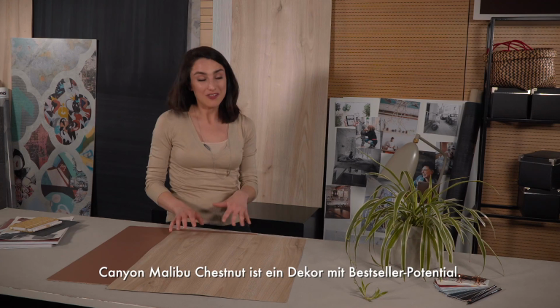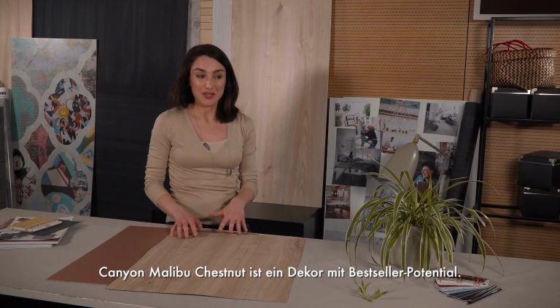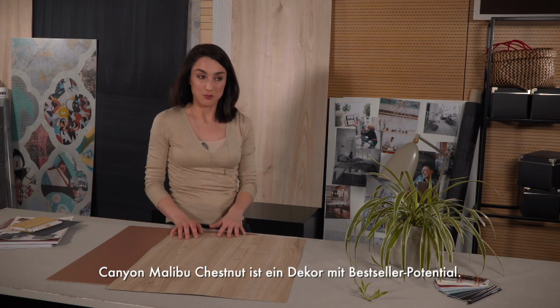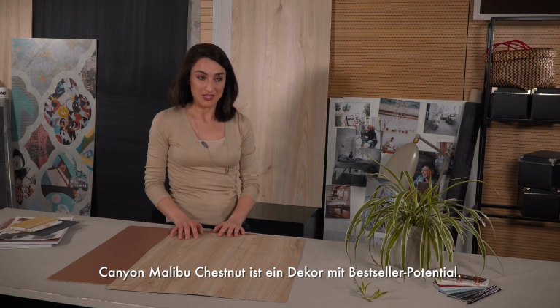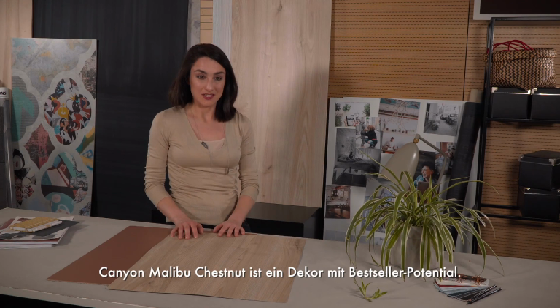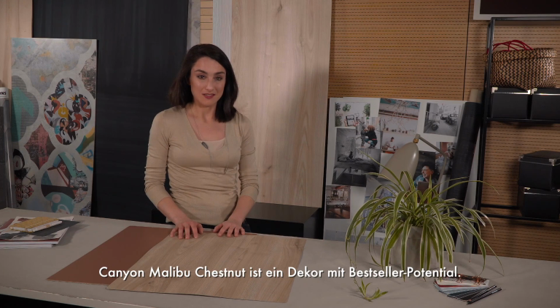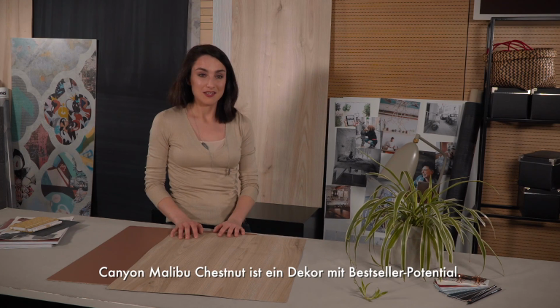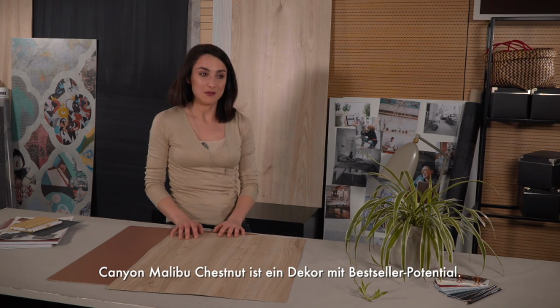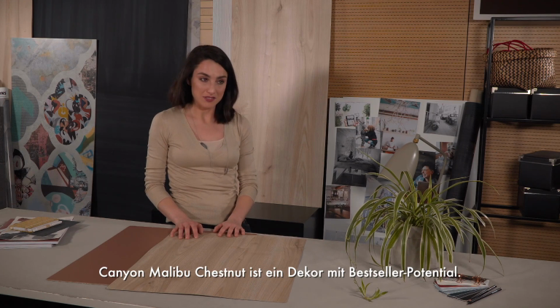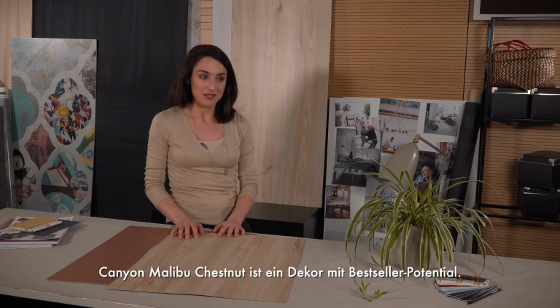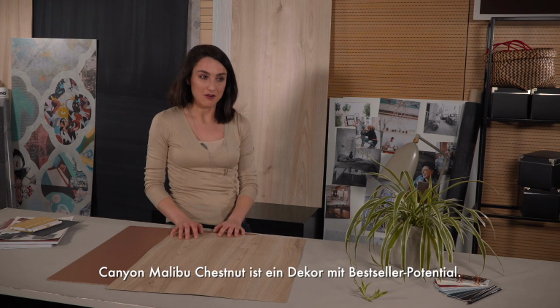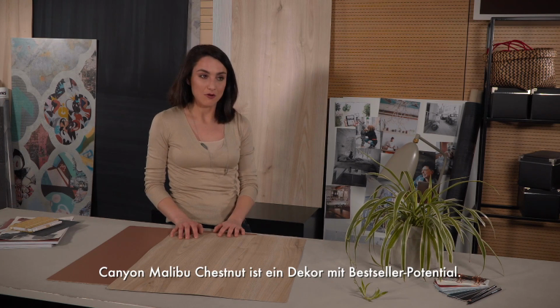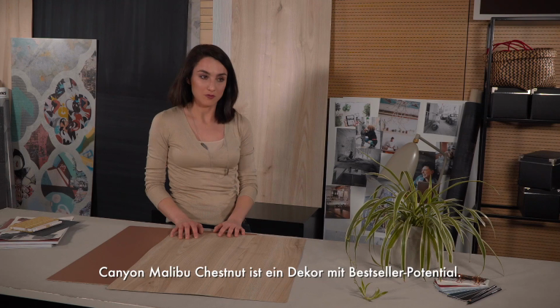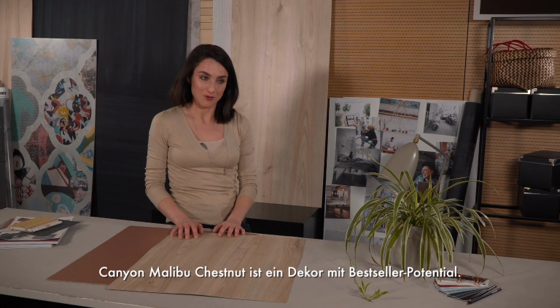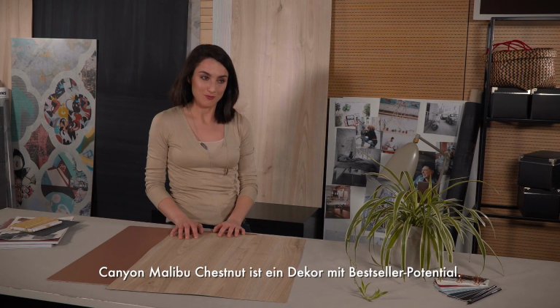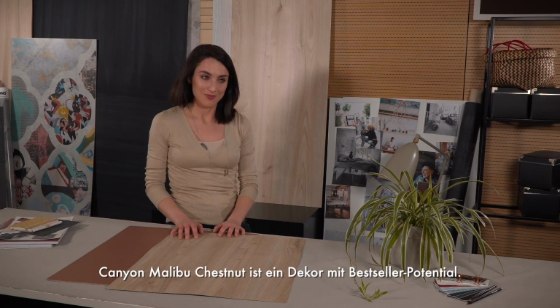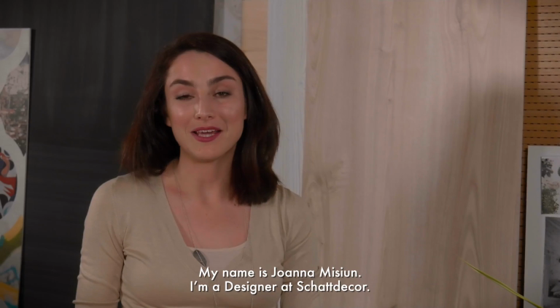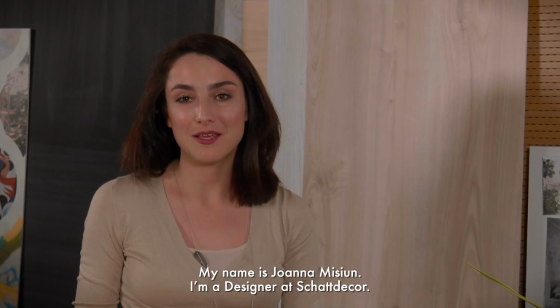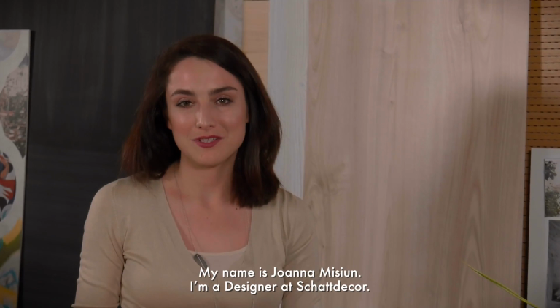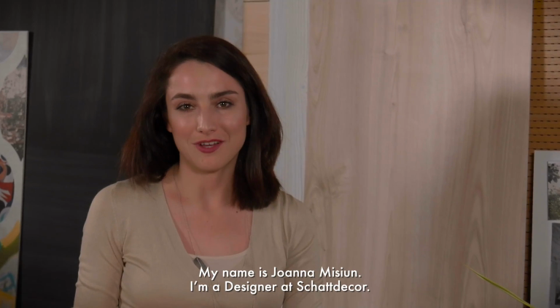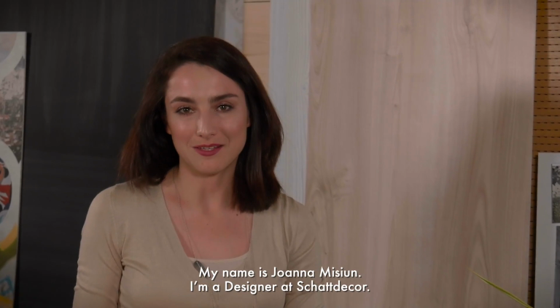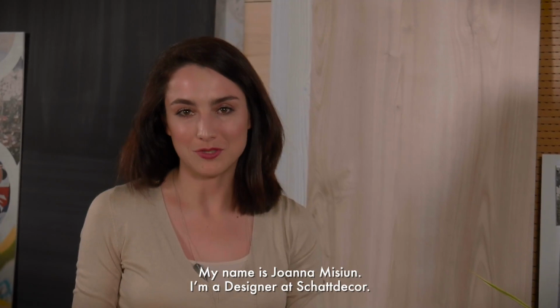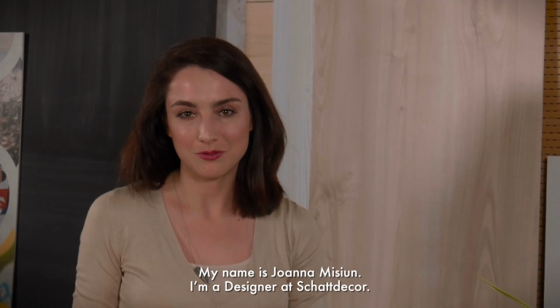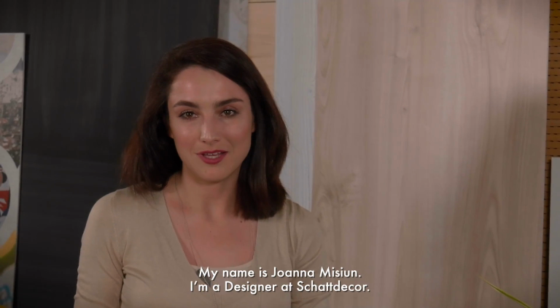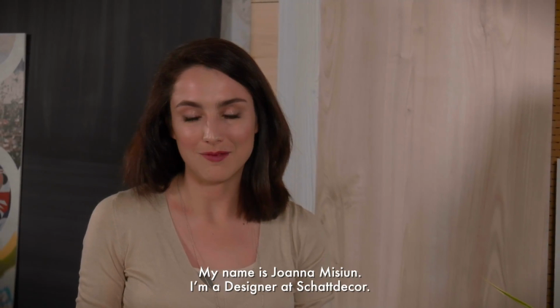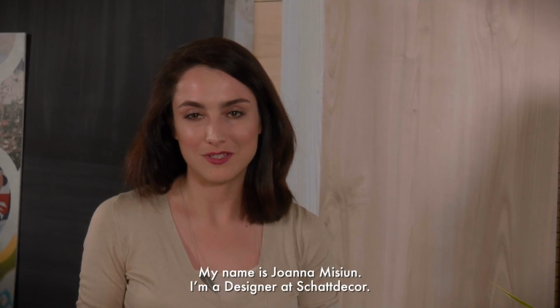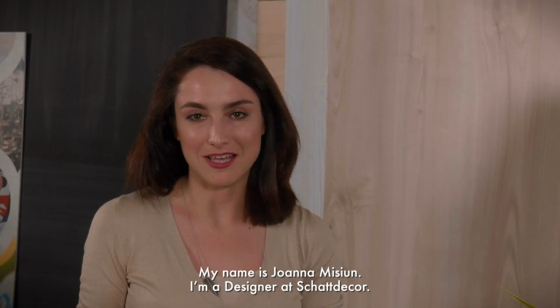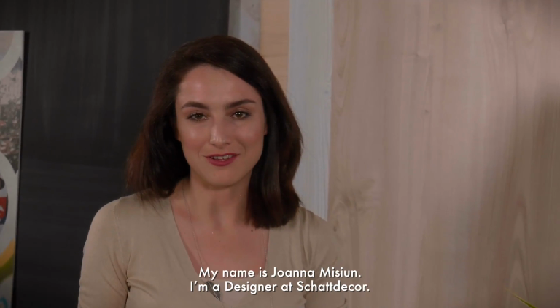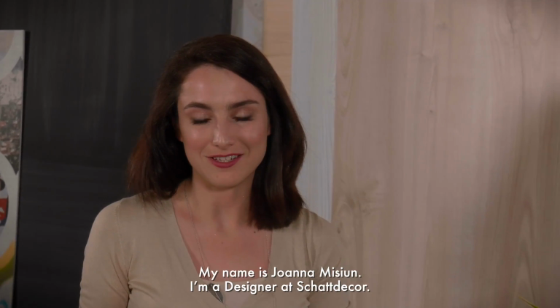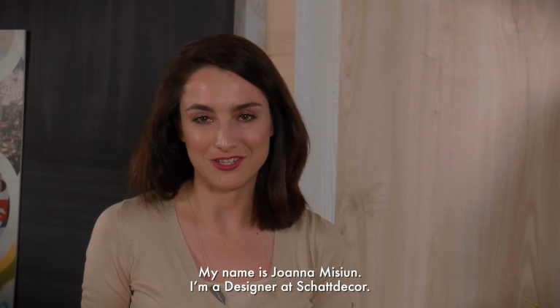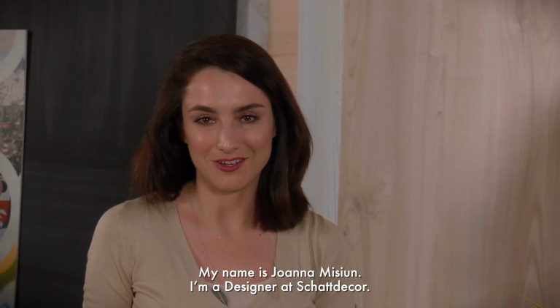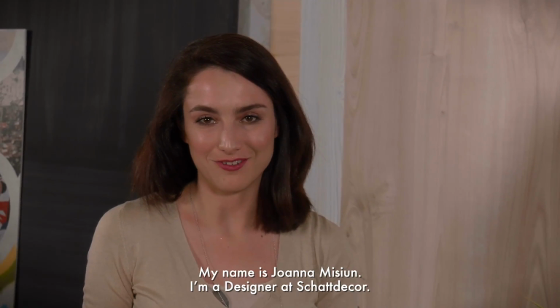Canyon Malibu Chestnut is a bestseller of tomorrow. My name is Joanna Misun, I'm a designer at ShotDecor.